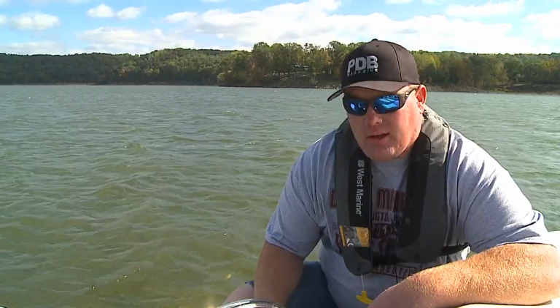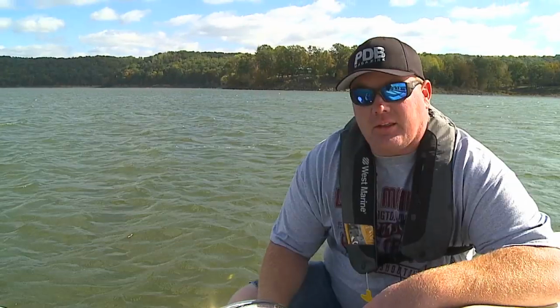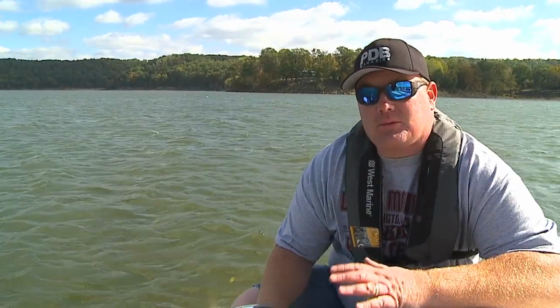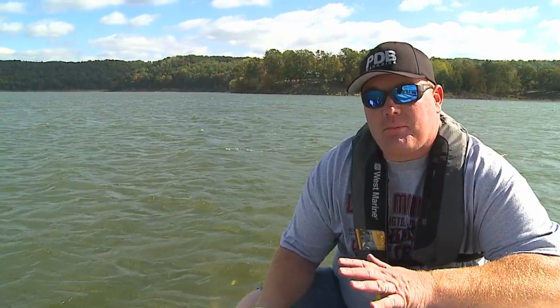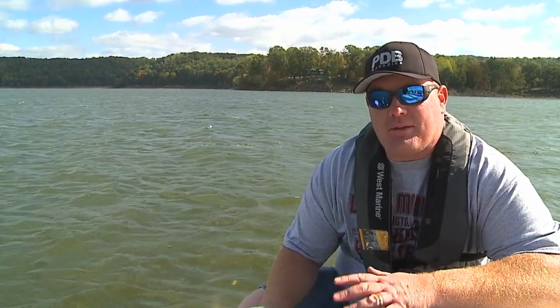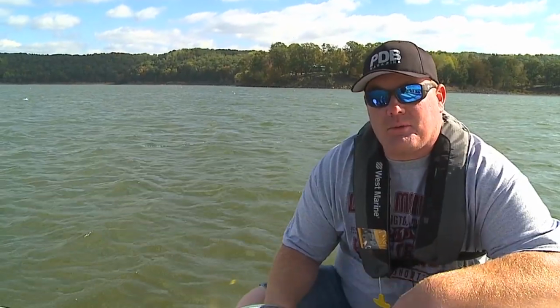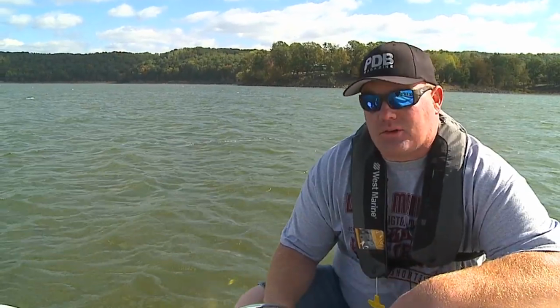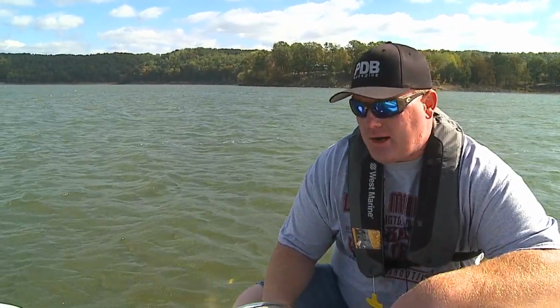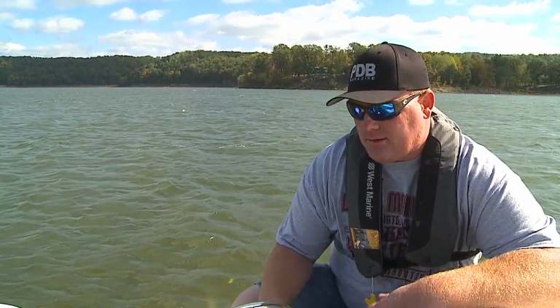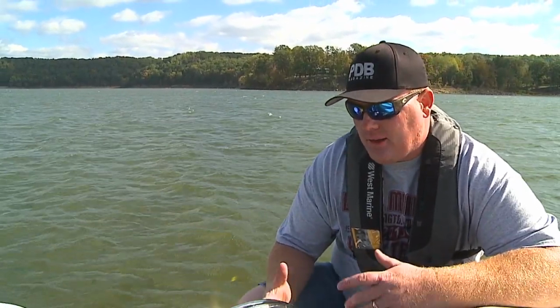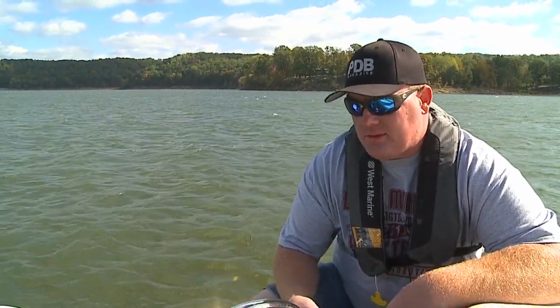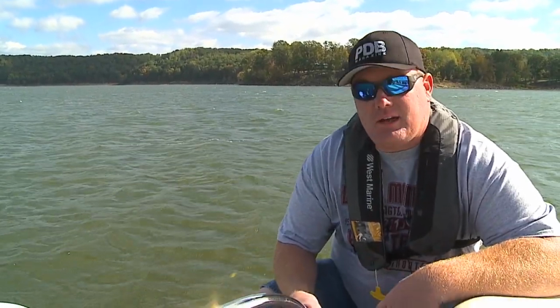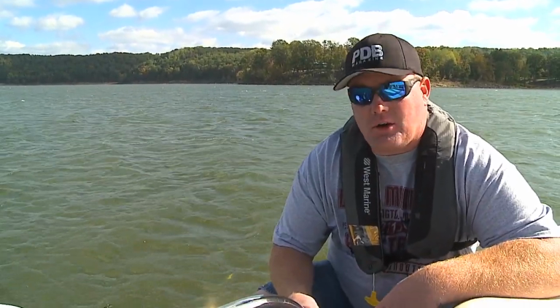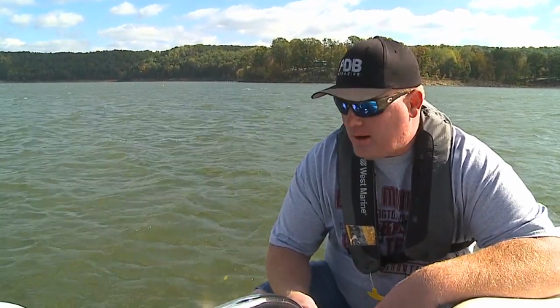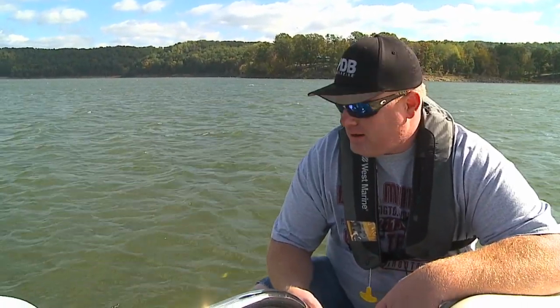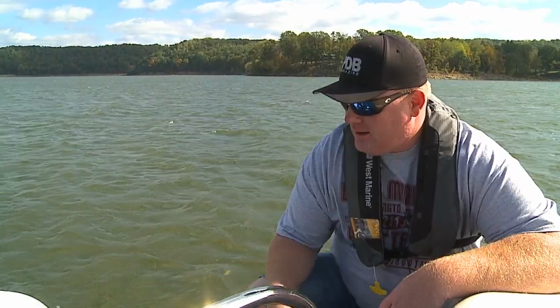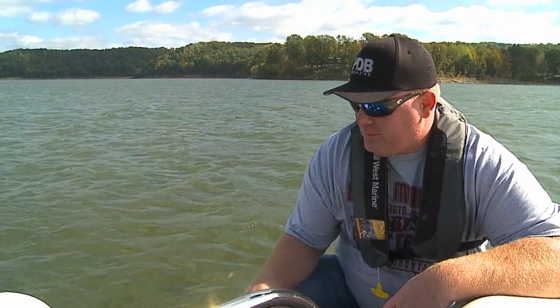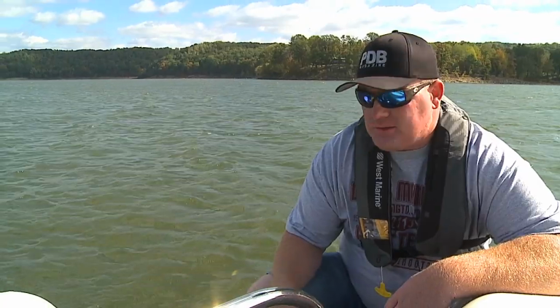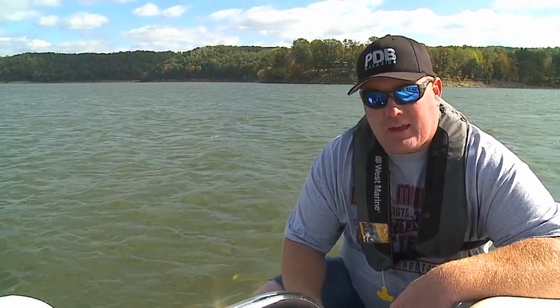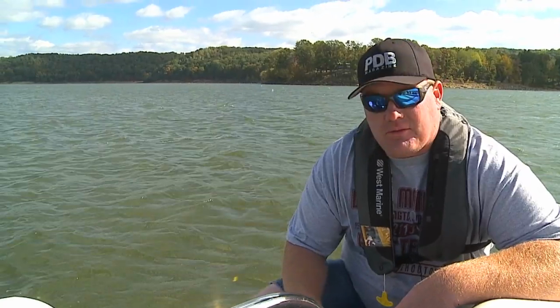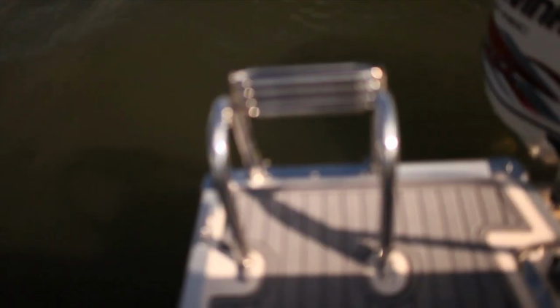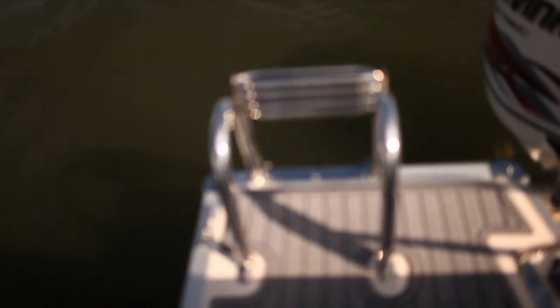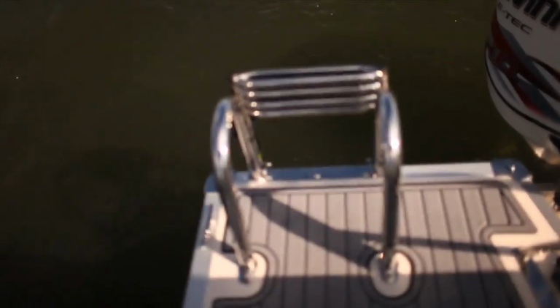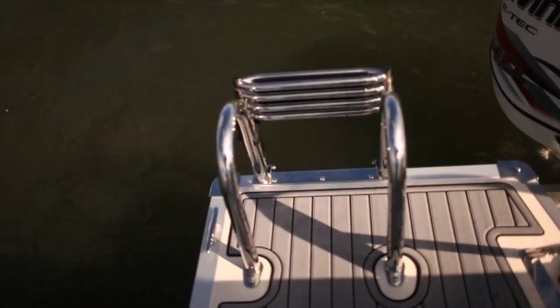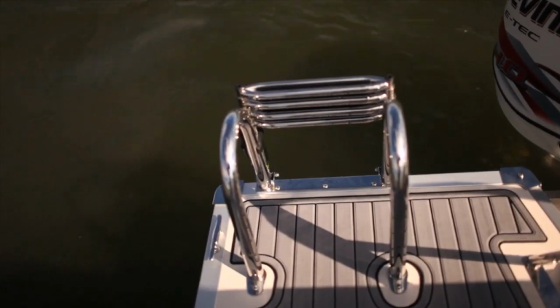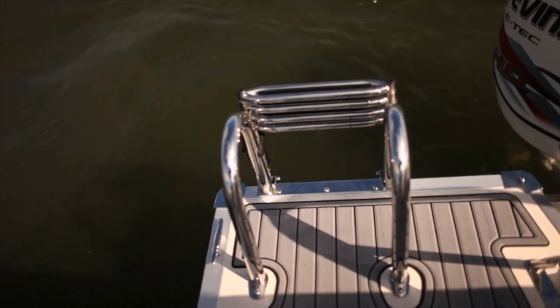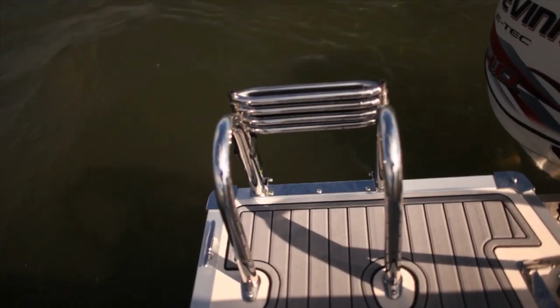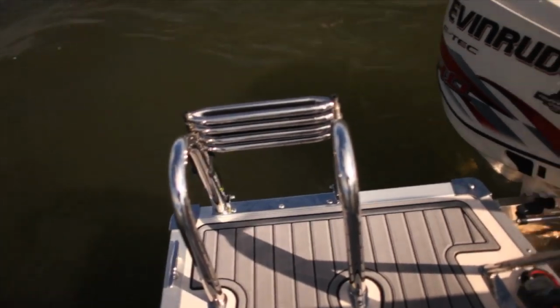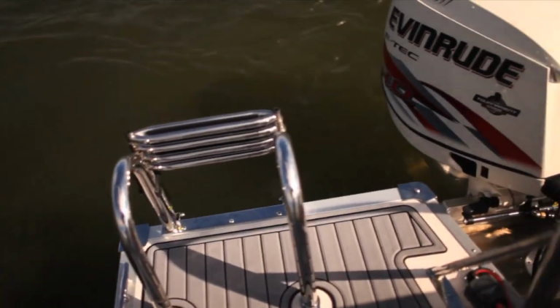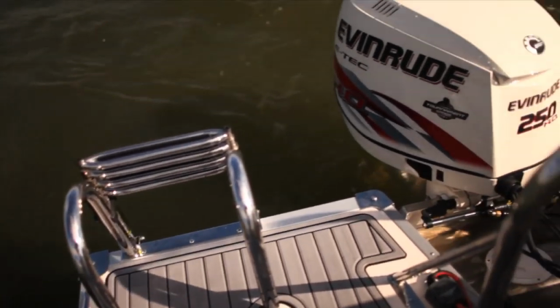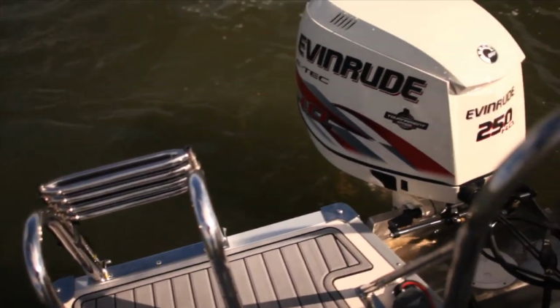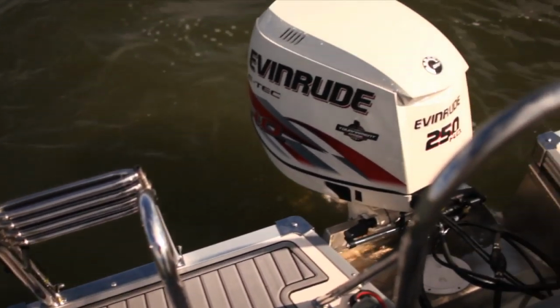Now this swim platform is great. We love this ski-tow bar, plus with that Evinrude 250 HO, this is going to get a lot of good use.